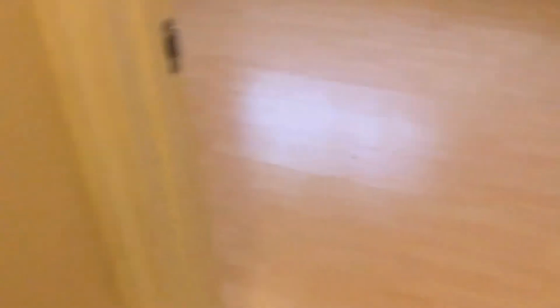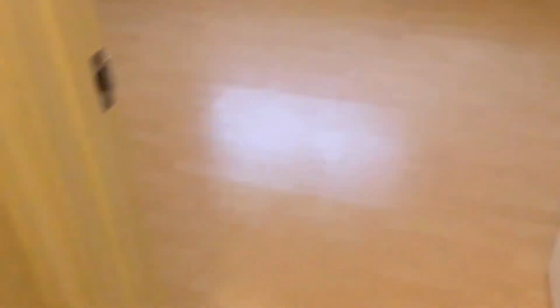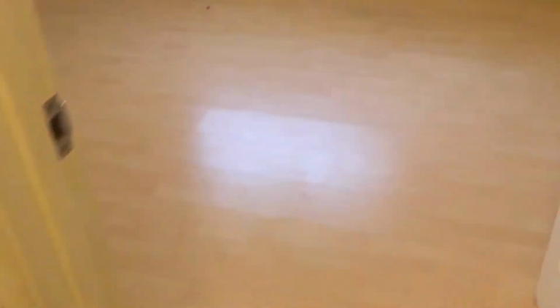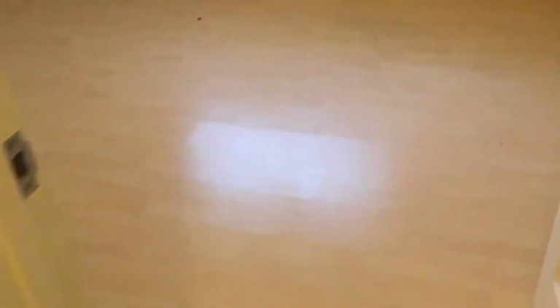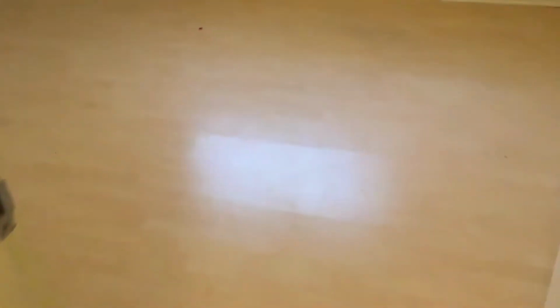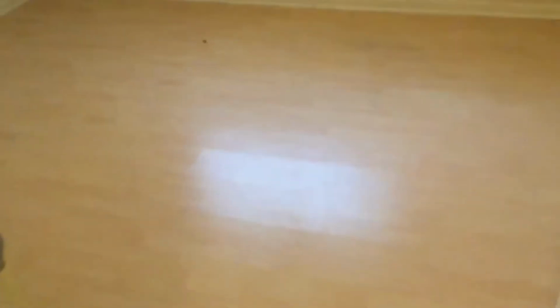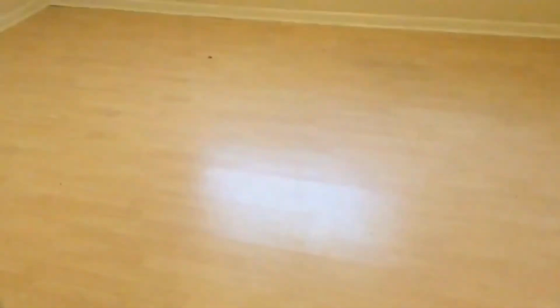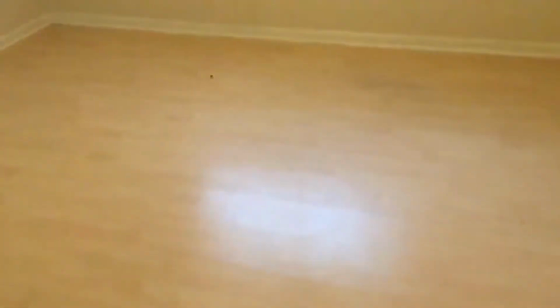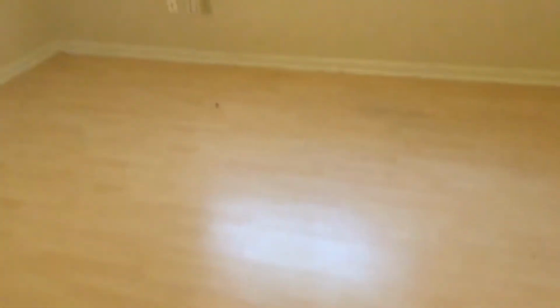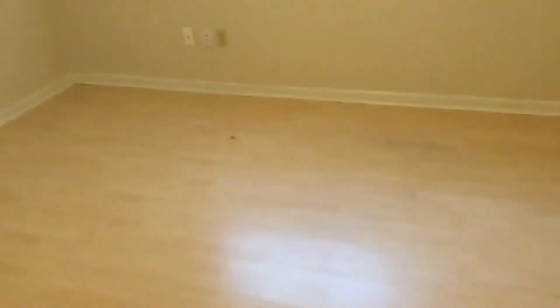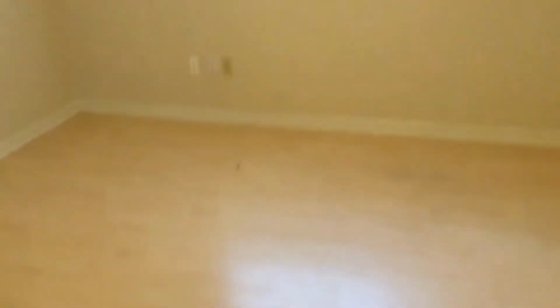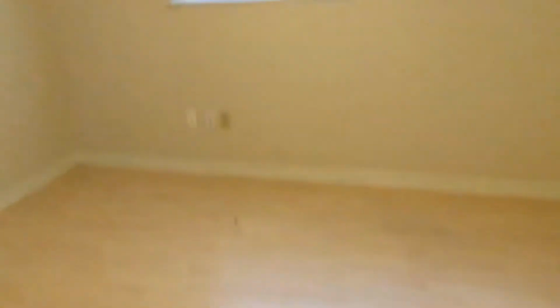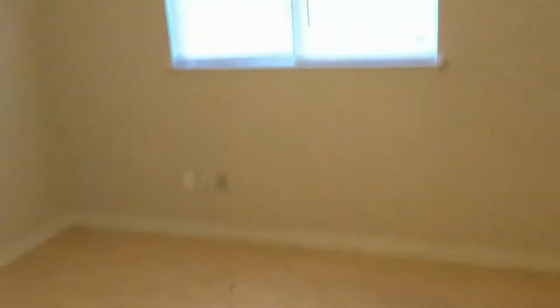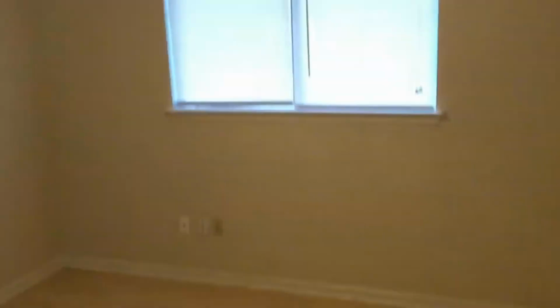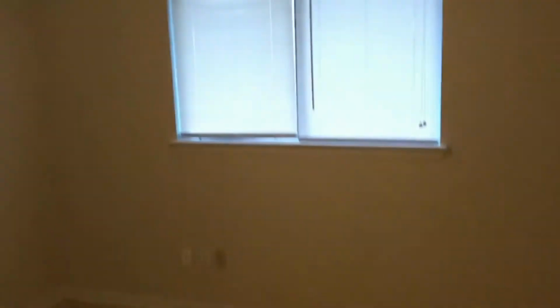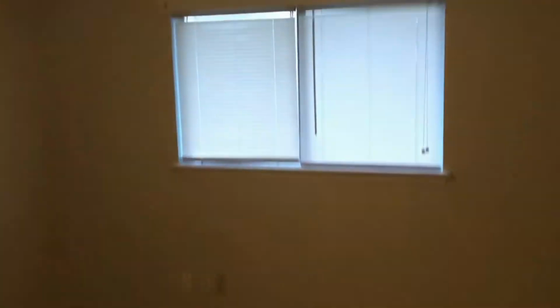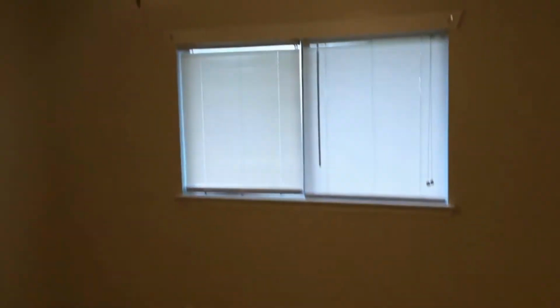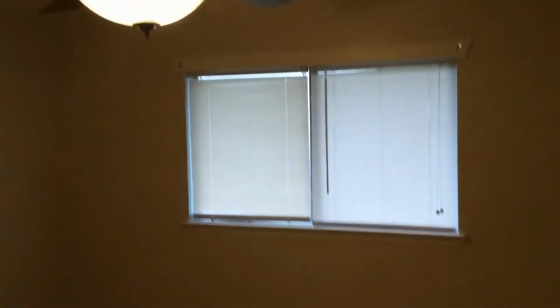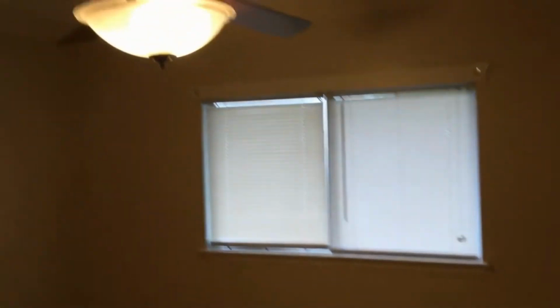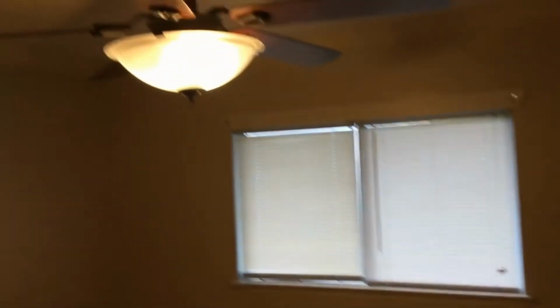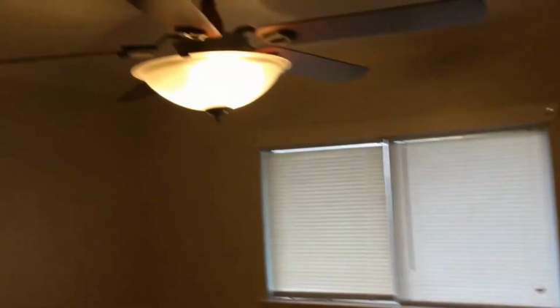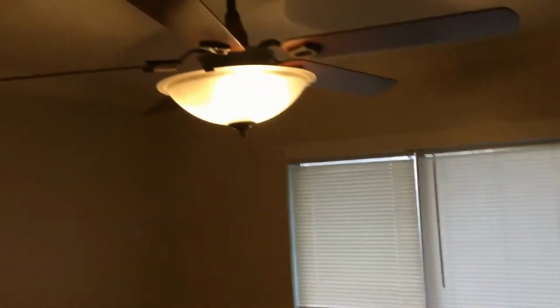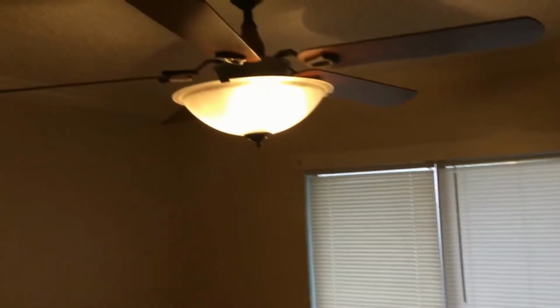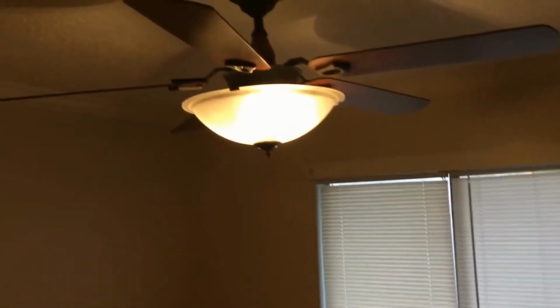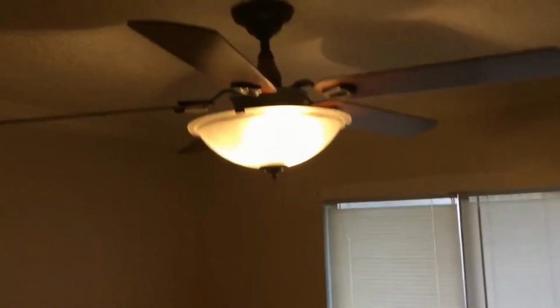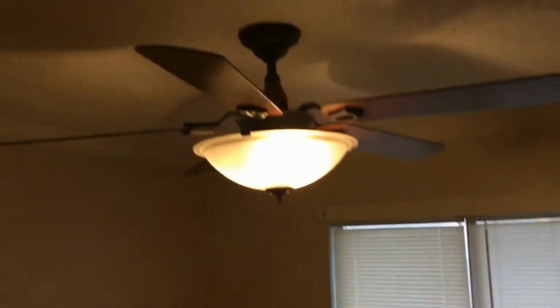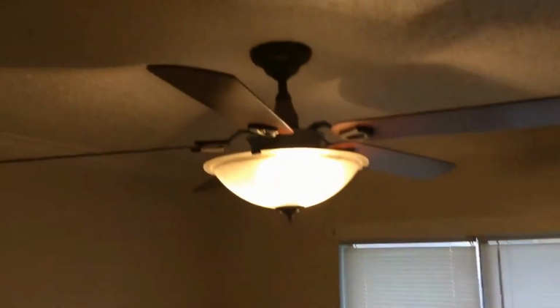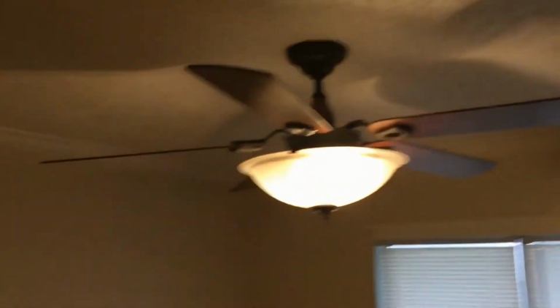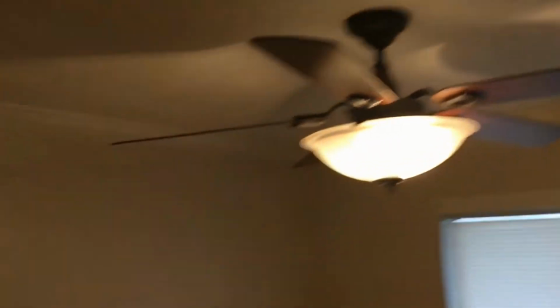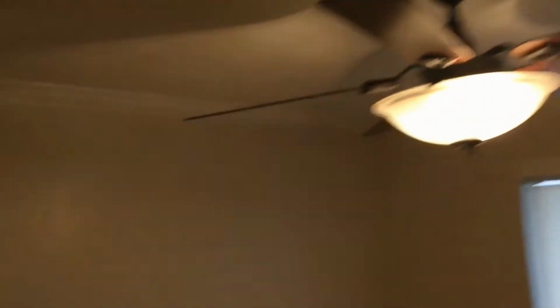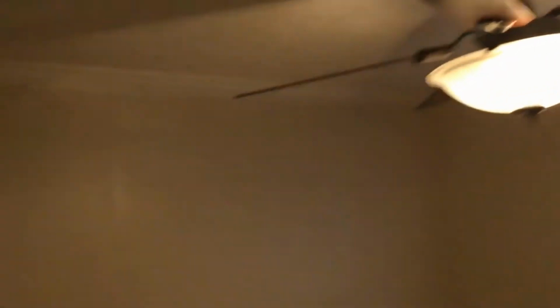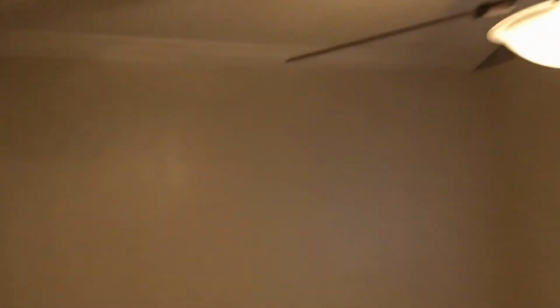Landing here in bedroom number four — oversized ceiling fan.